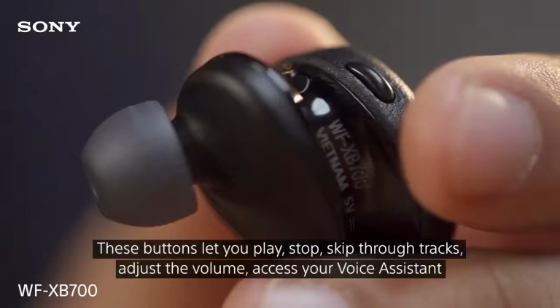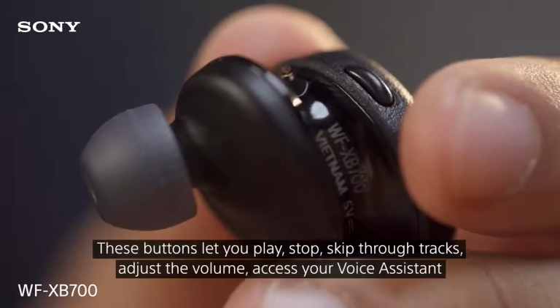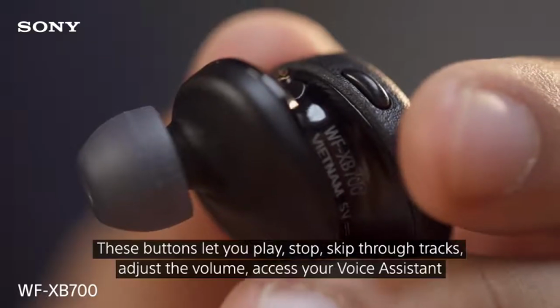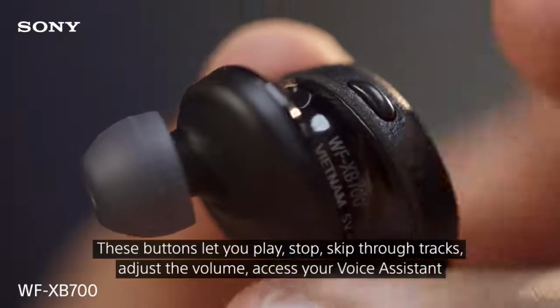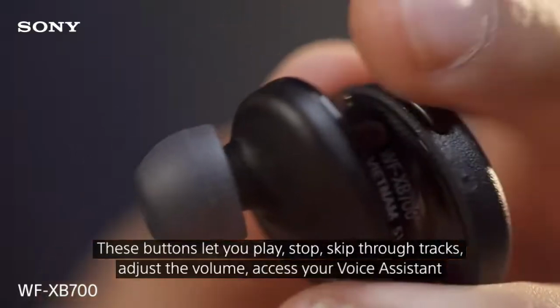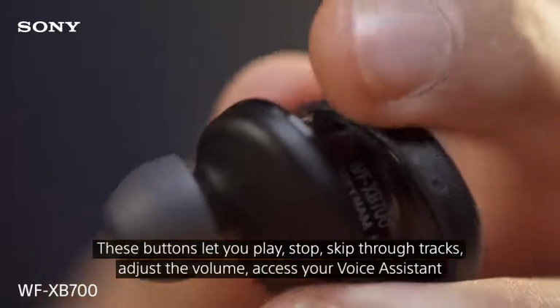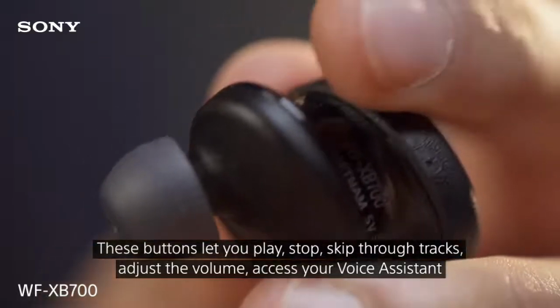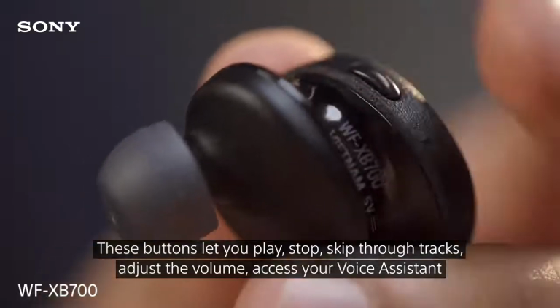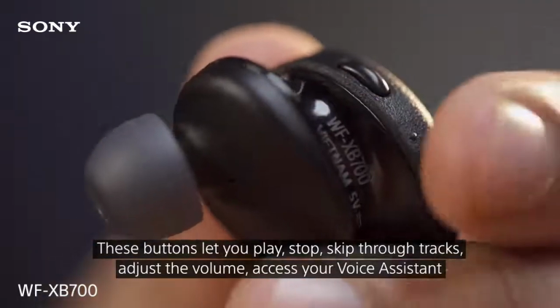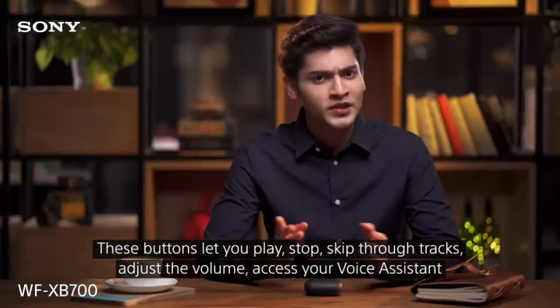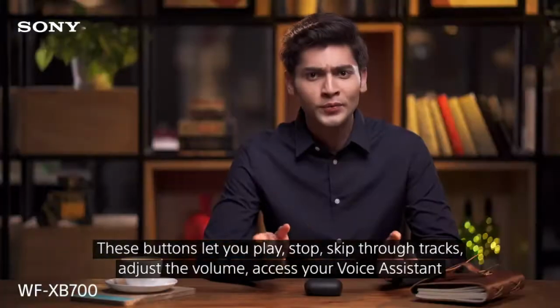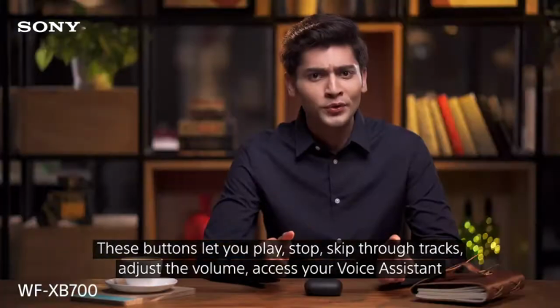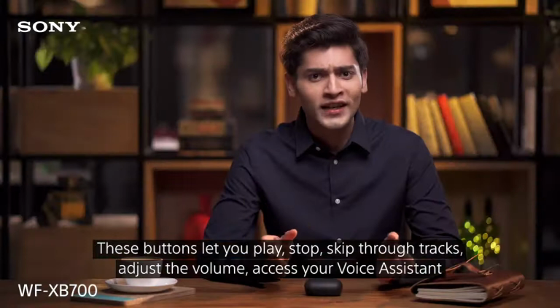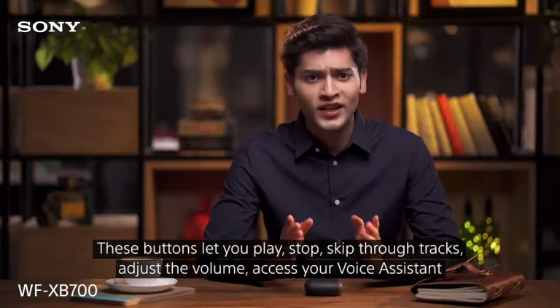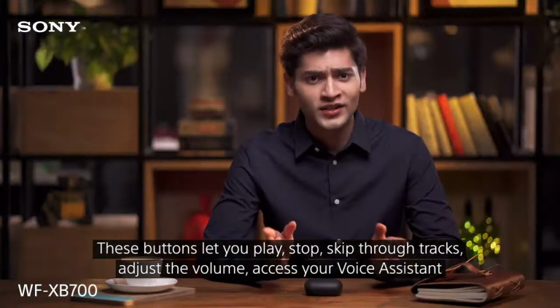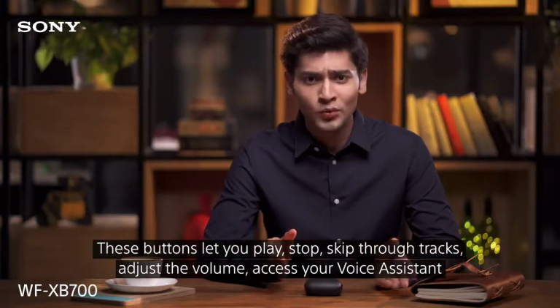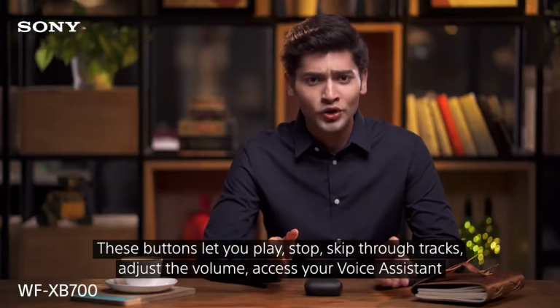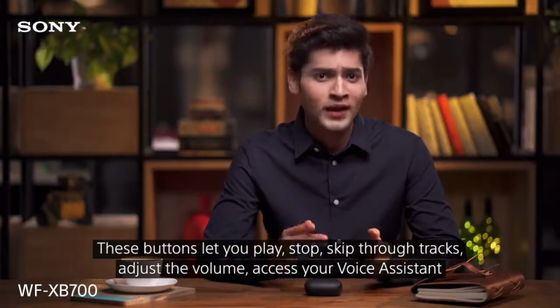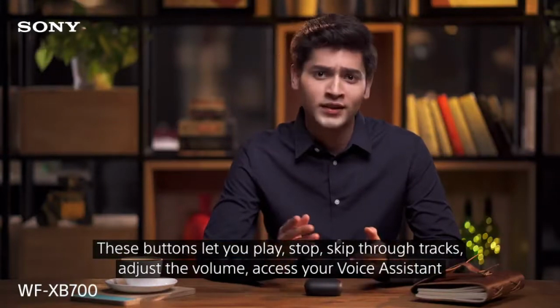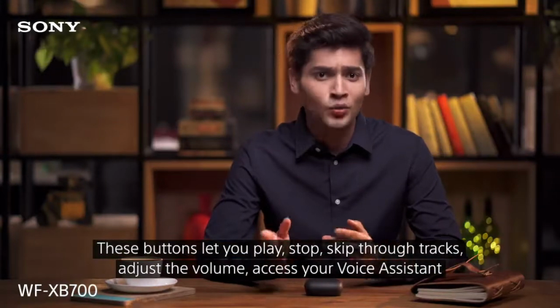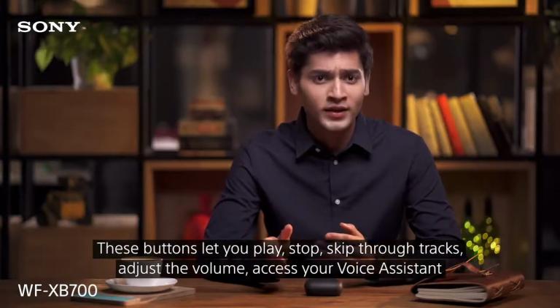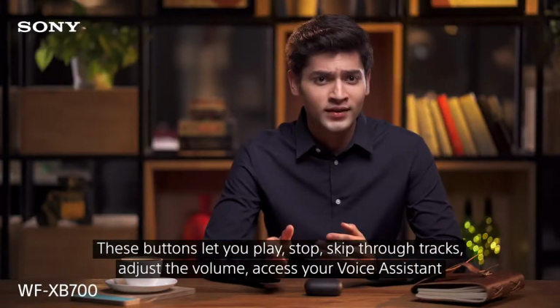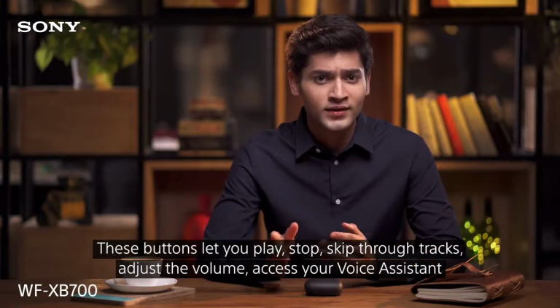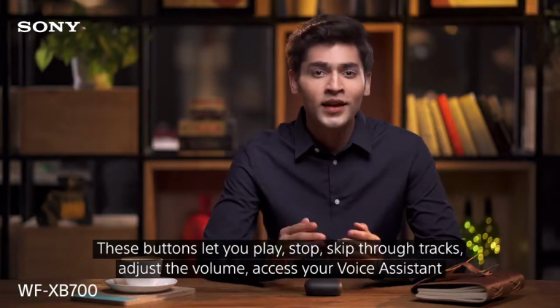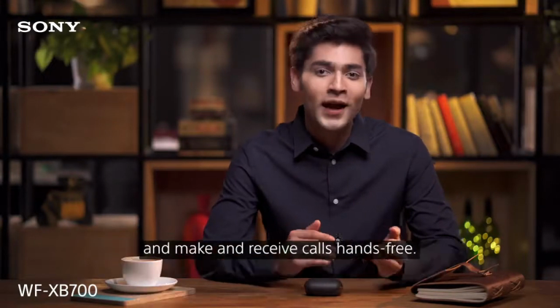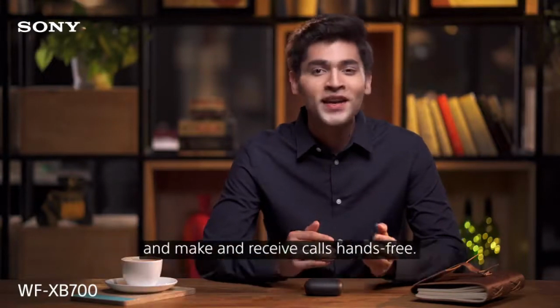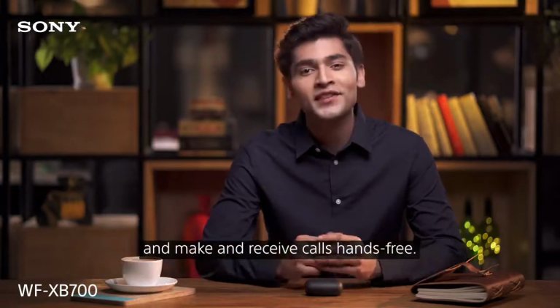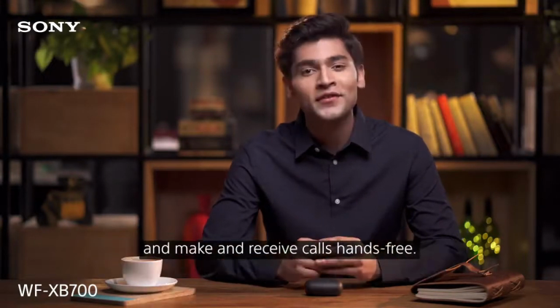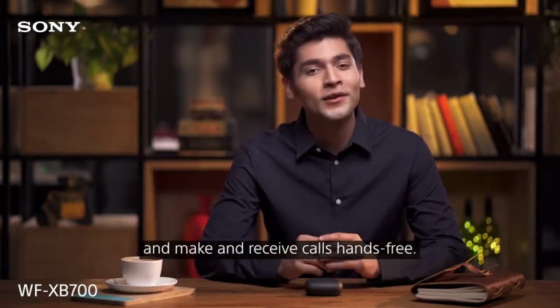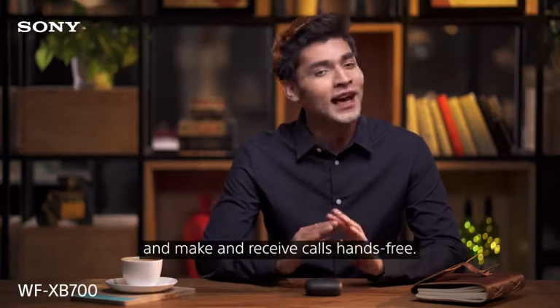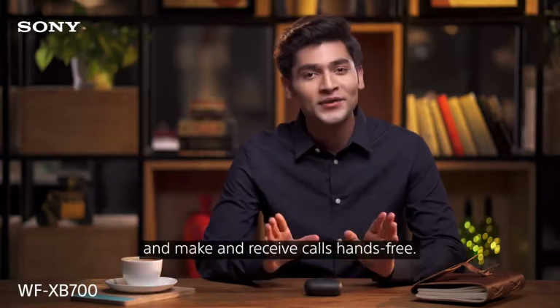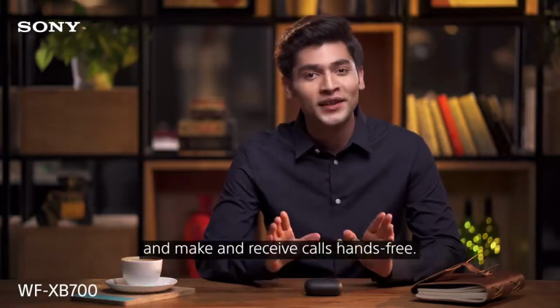The buttons let you play, stop, and skip through tracks, adjust the volume, access your voice assistant, and make and receive calls hands-free.